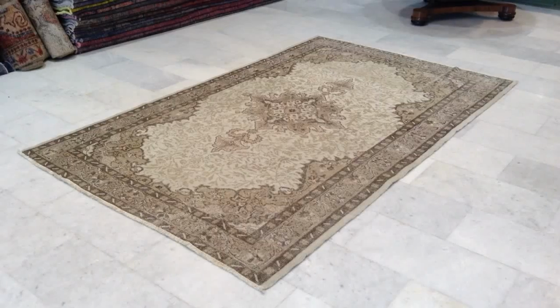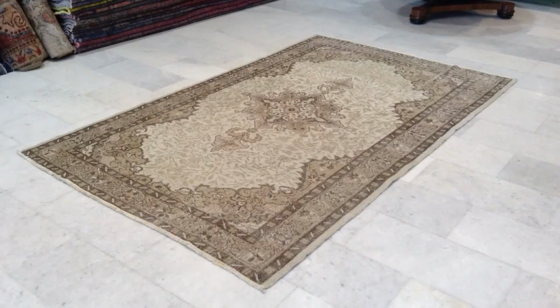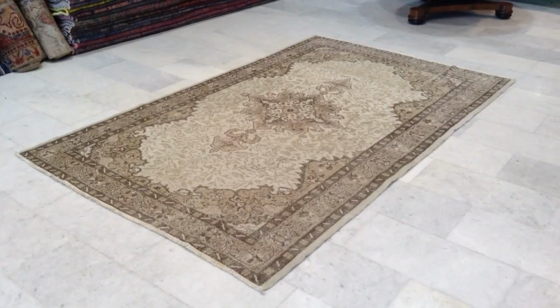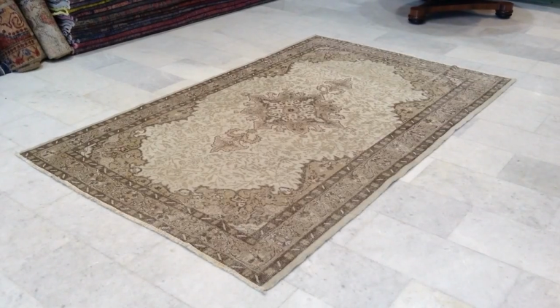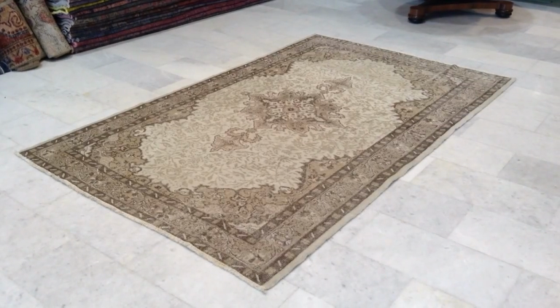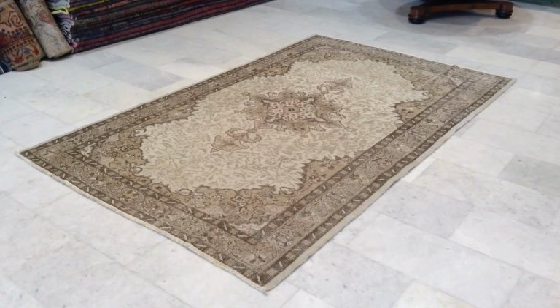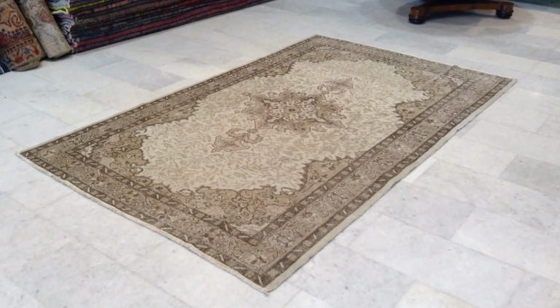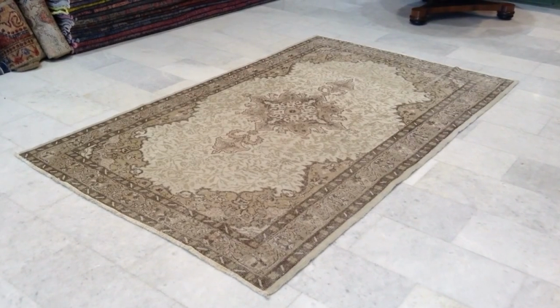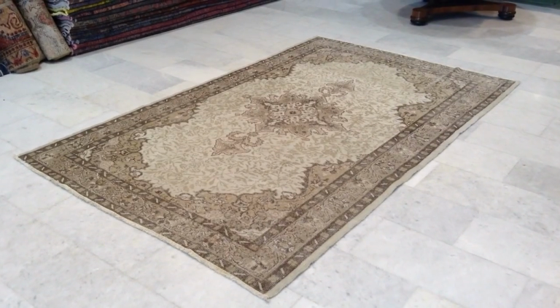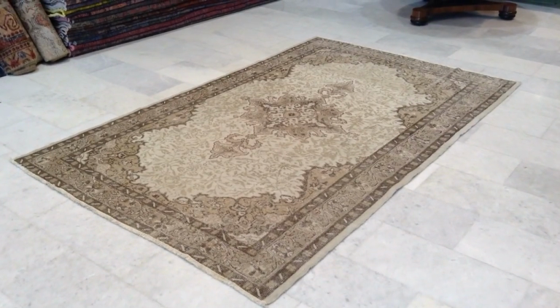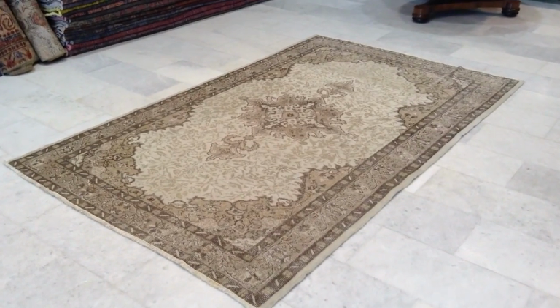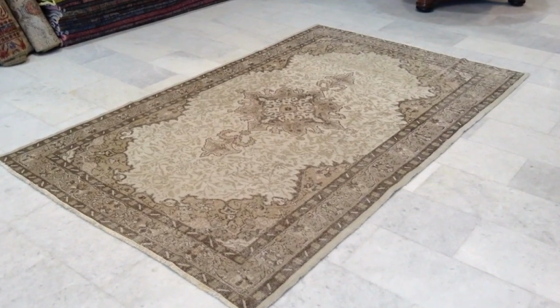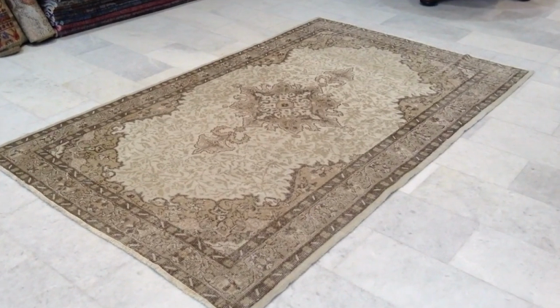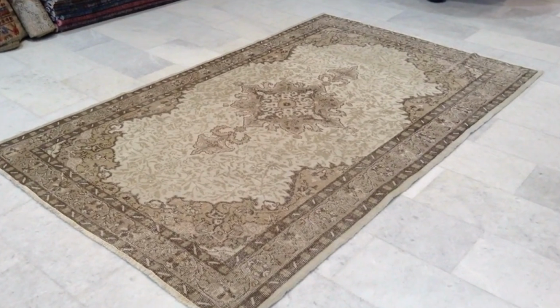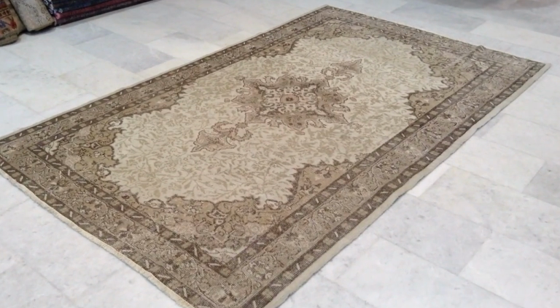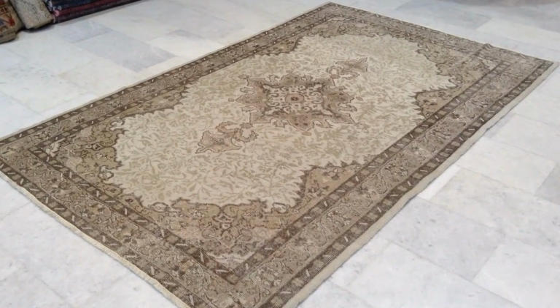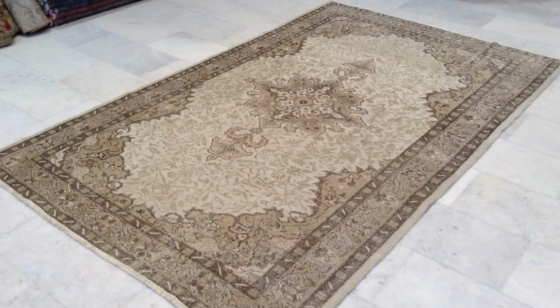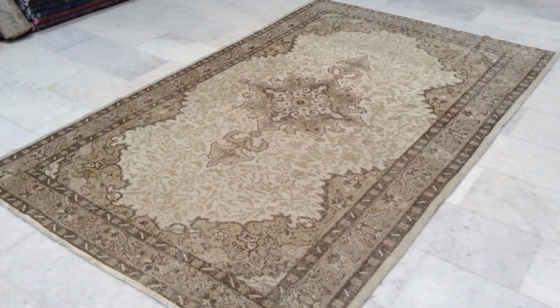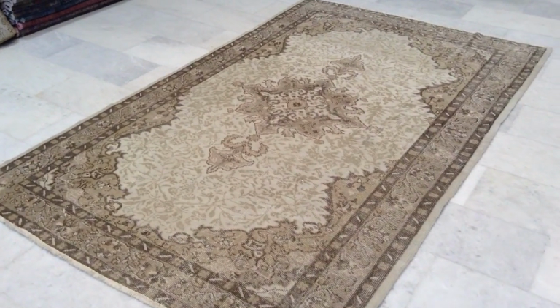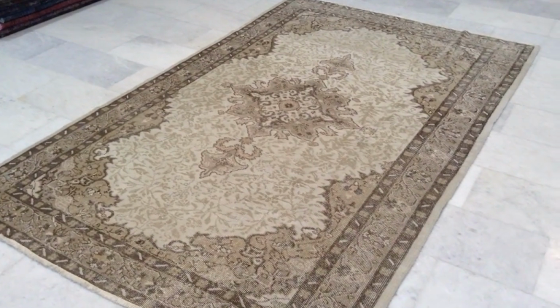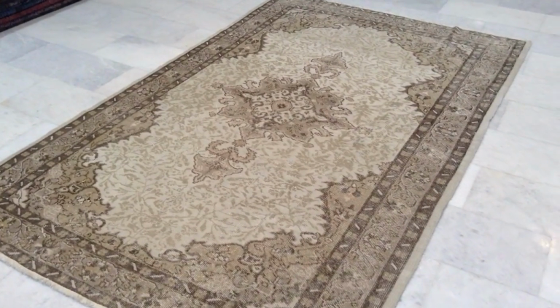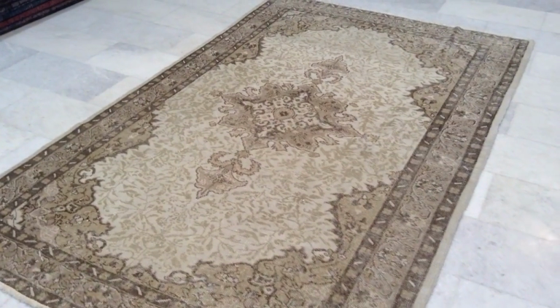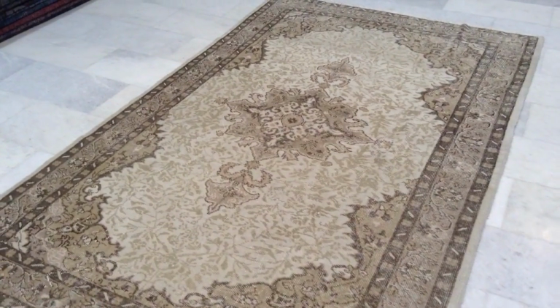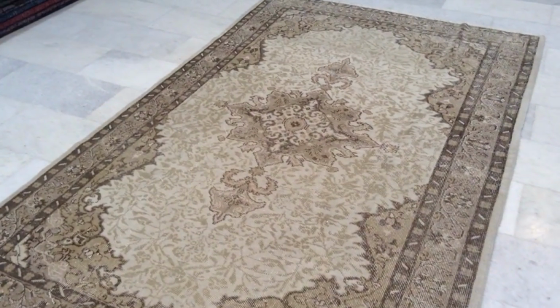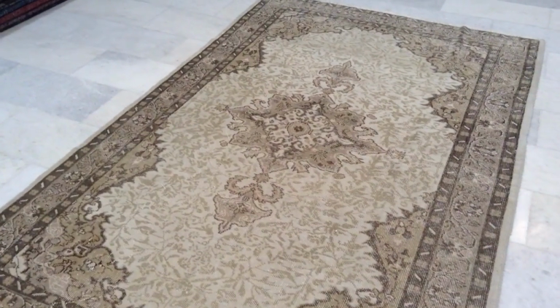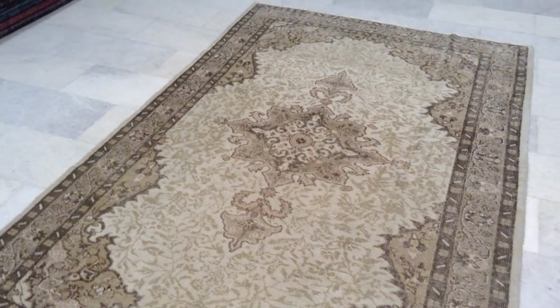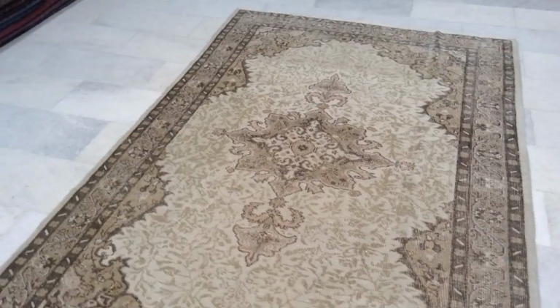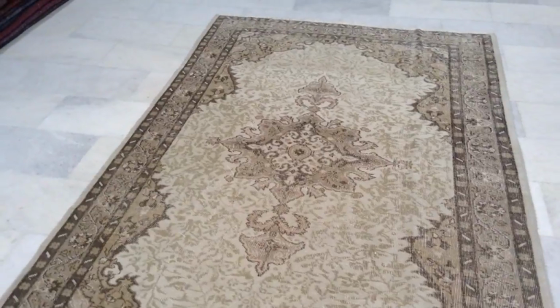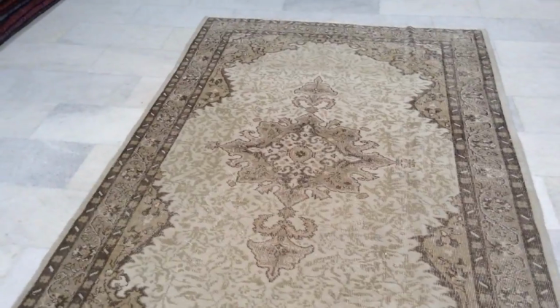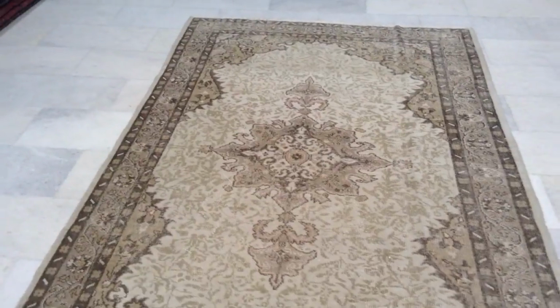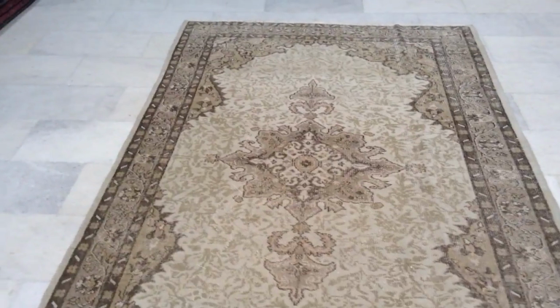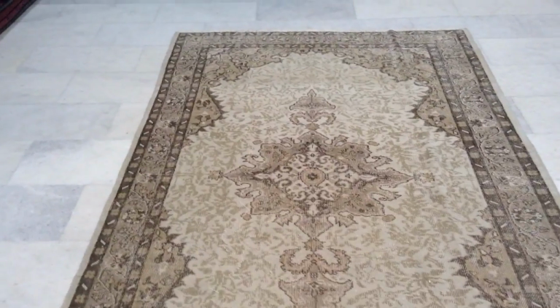This is Vintage Carpet 6844. It's a stone-washed, handmade Turkish carpet.